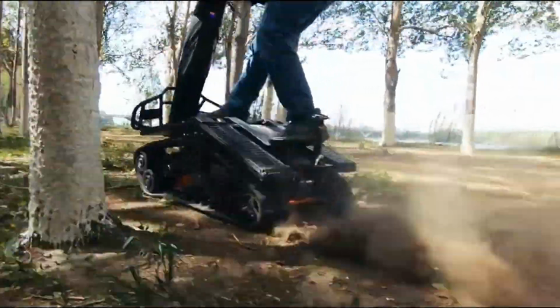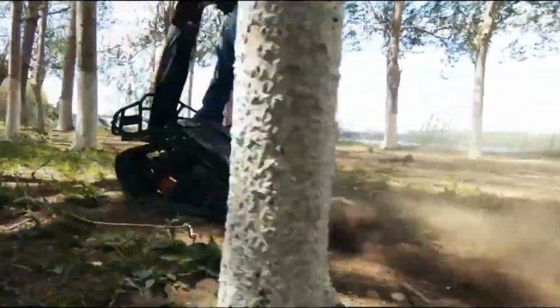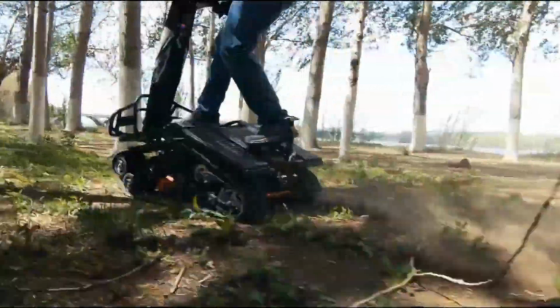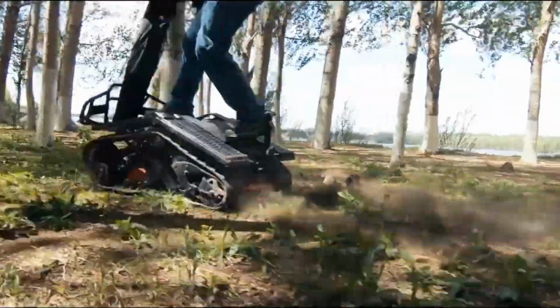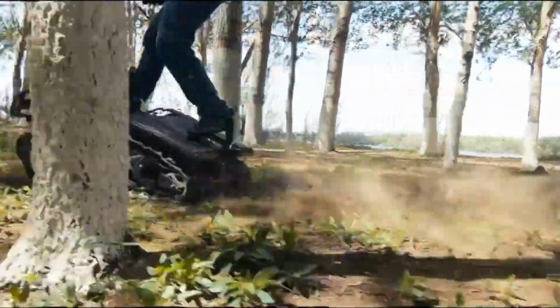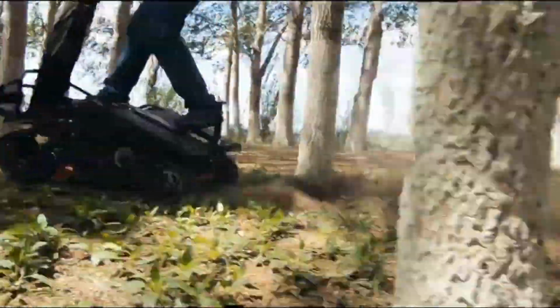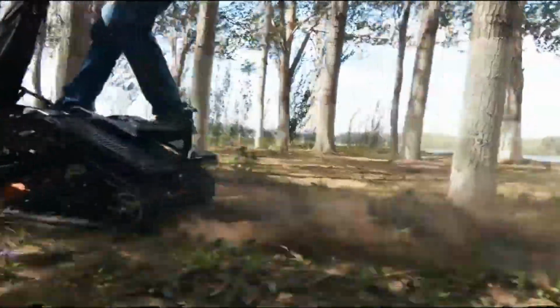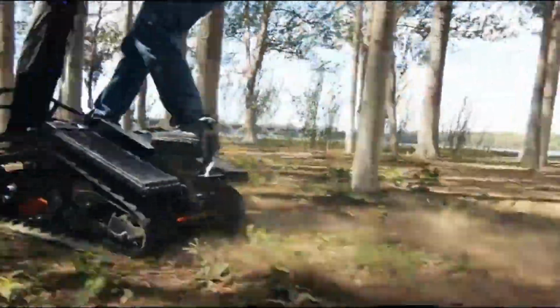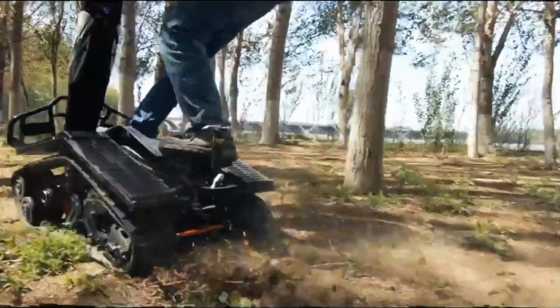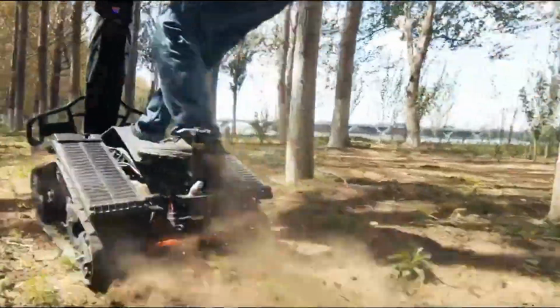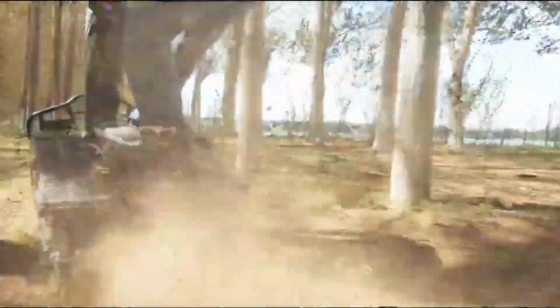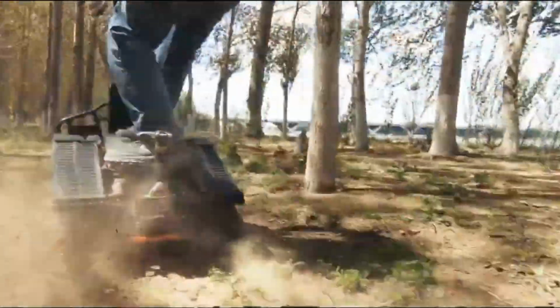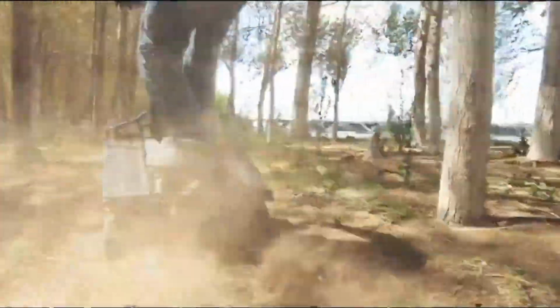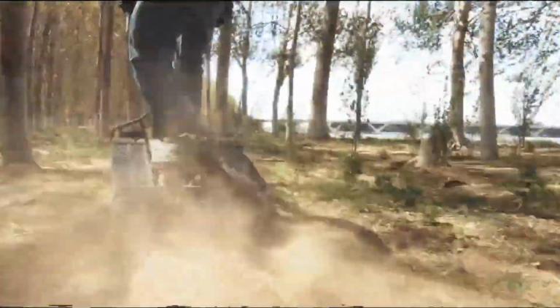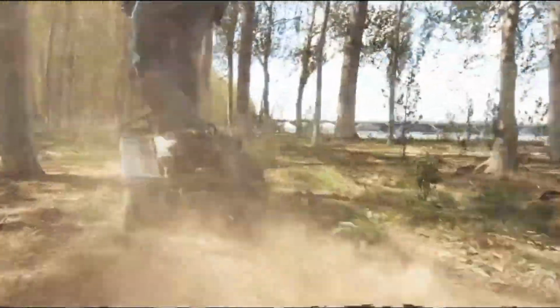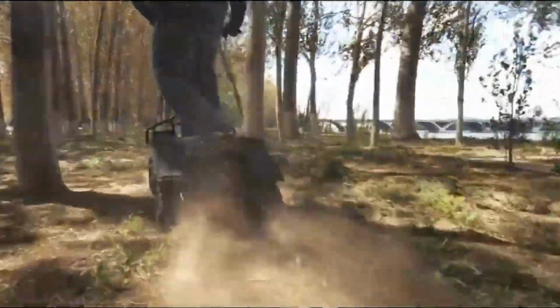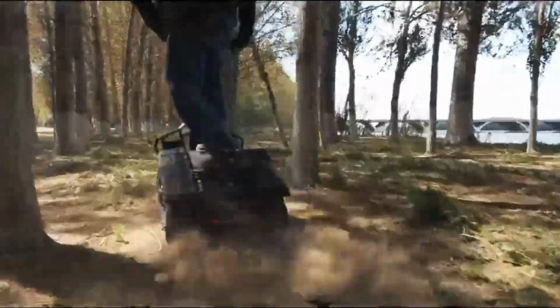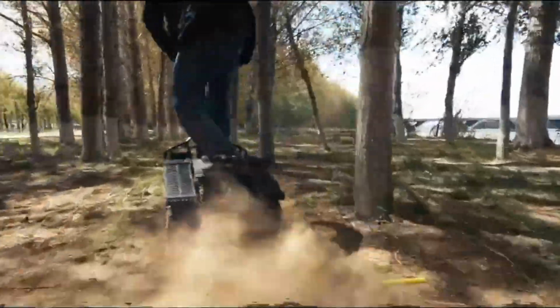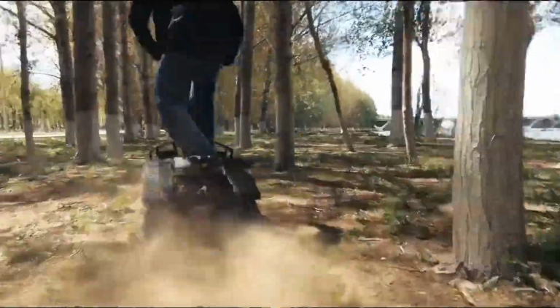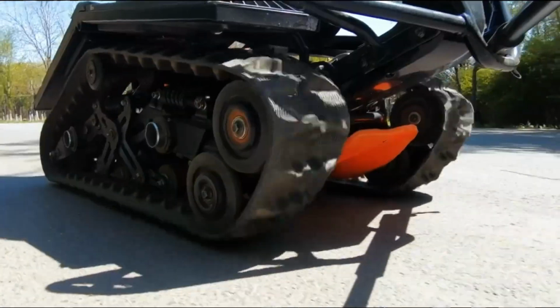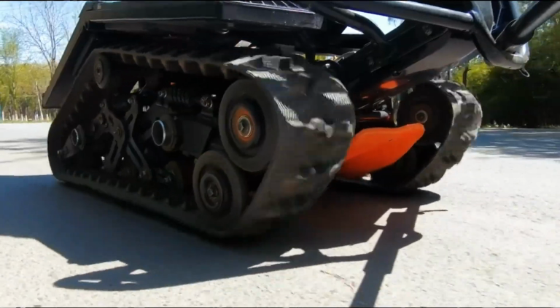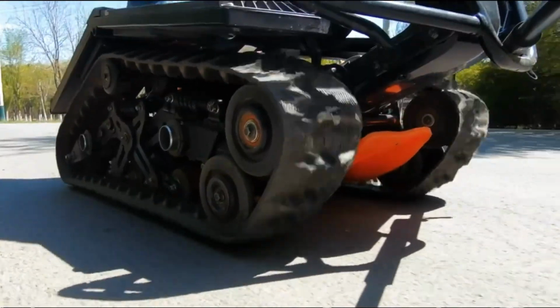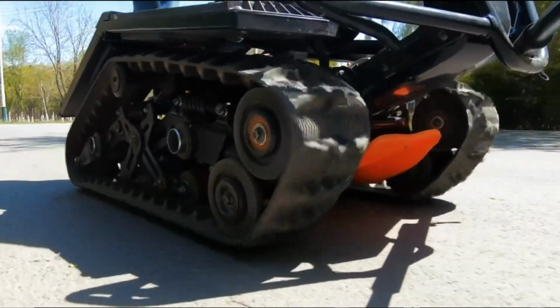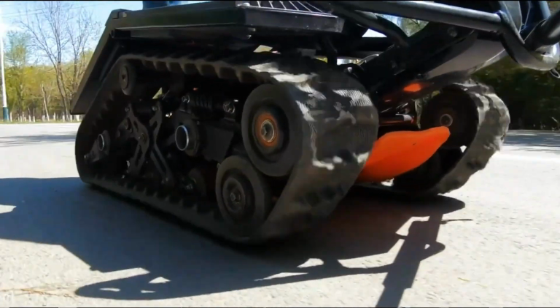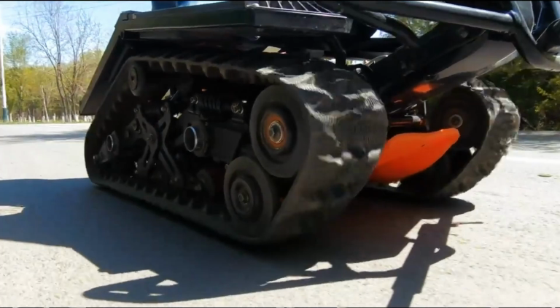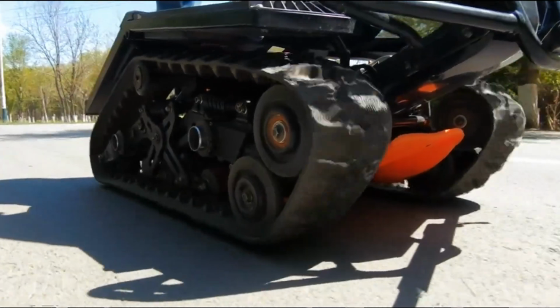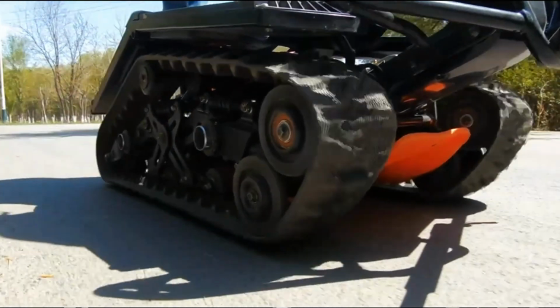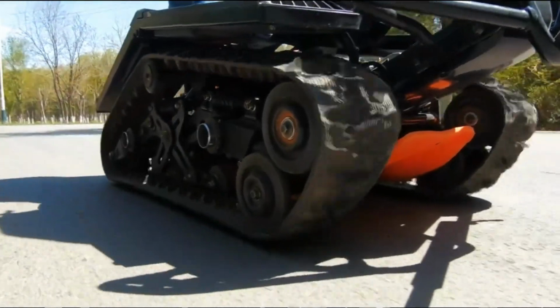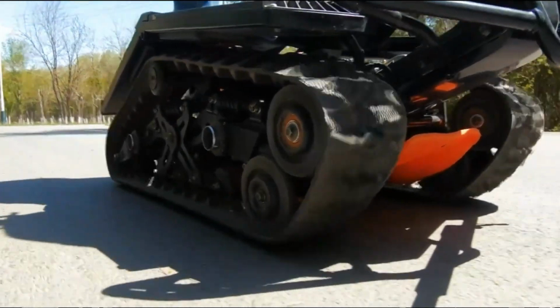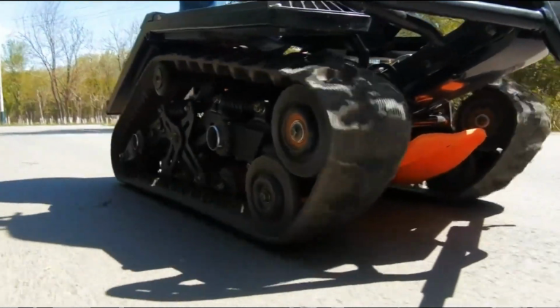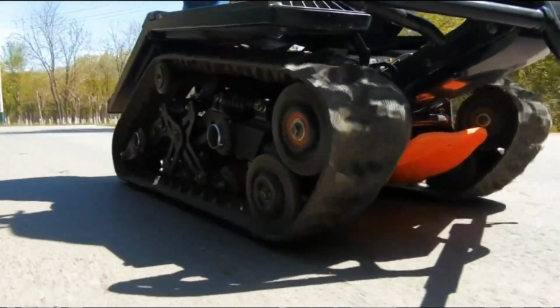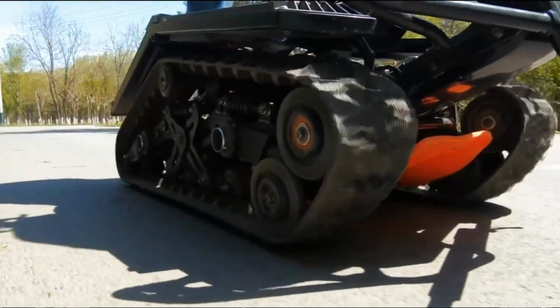With the electric DTV Shredder, every off-road adventure turns into a playground for adrenaline seekers.